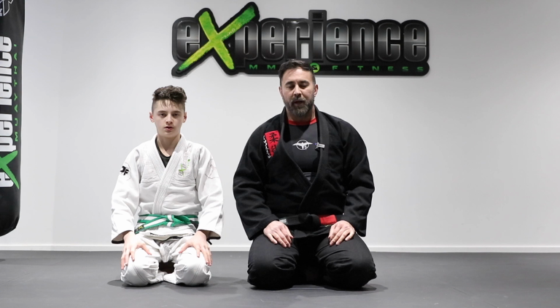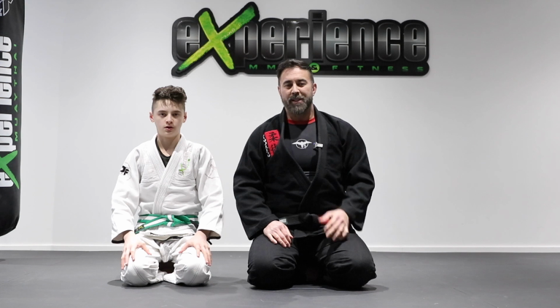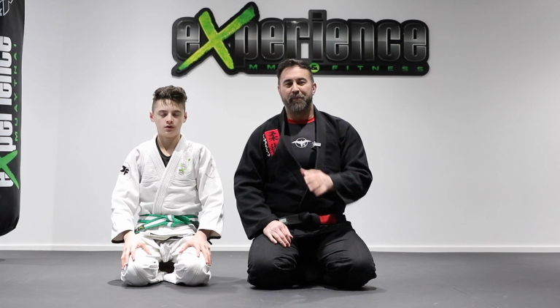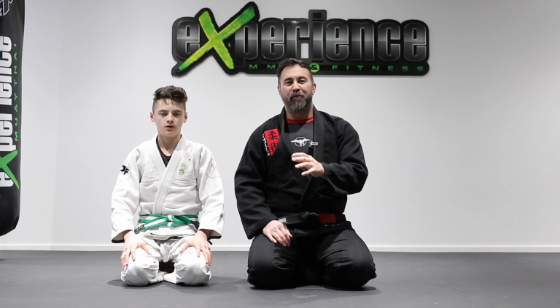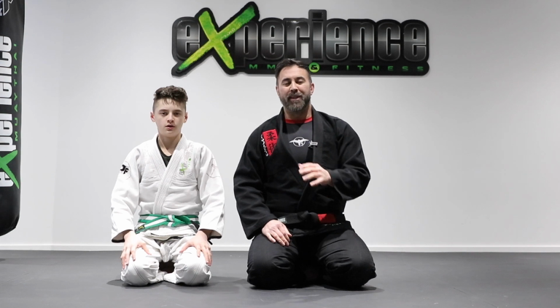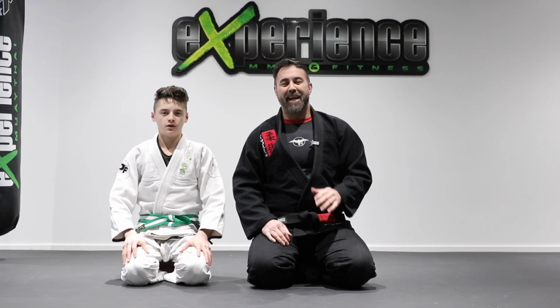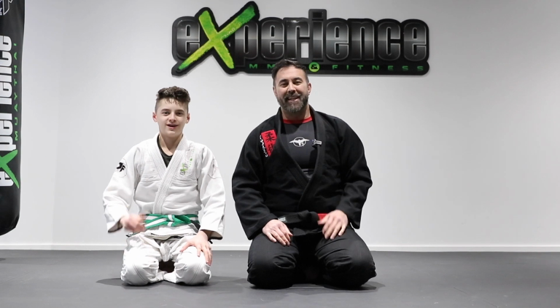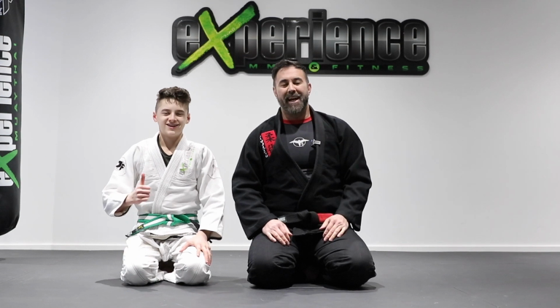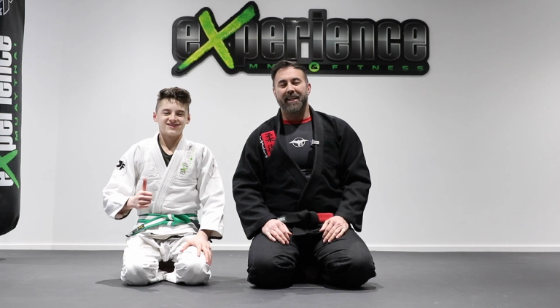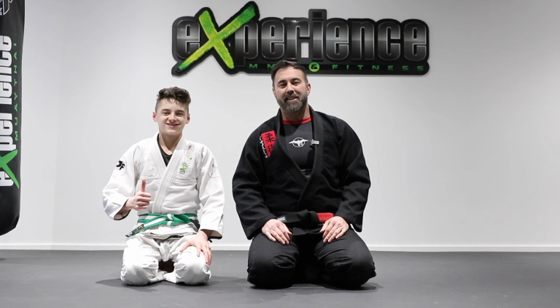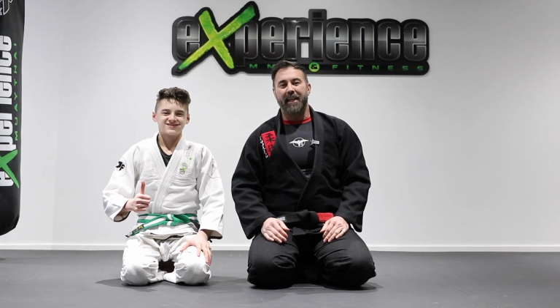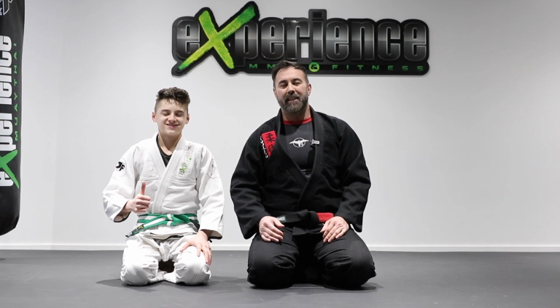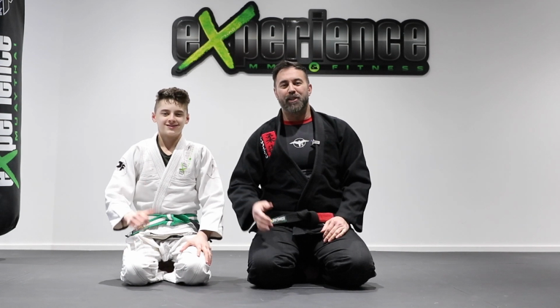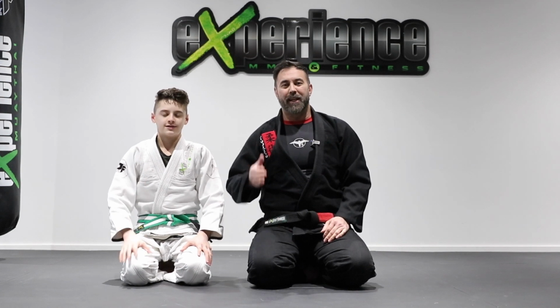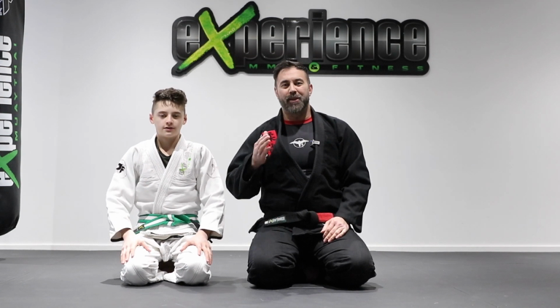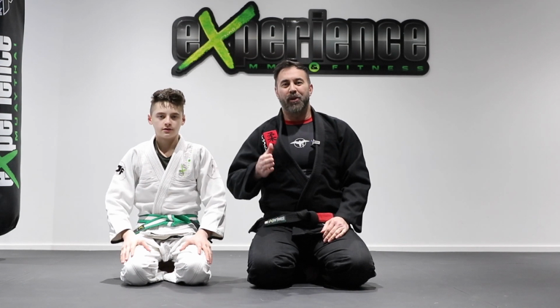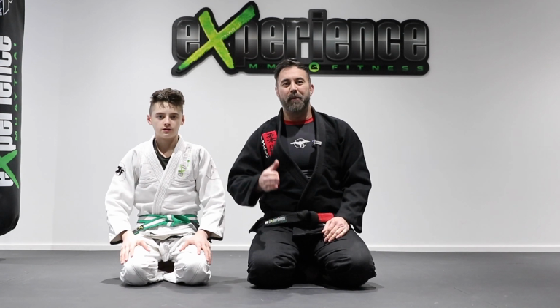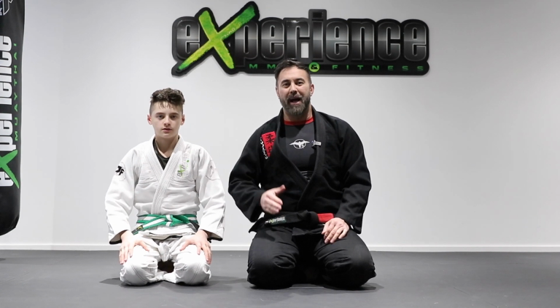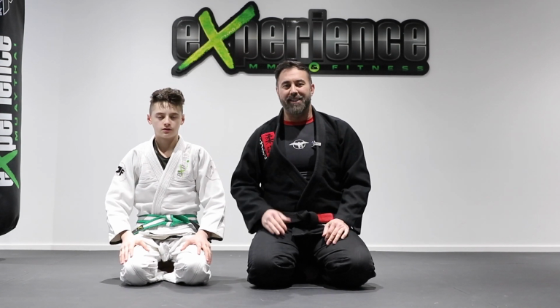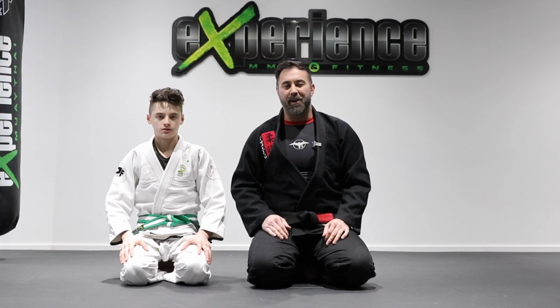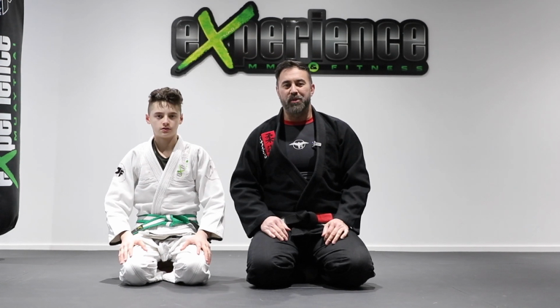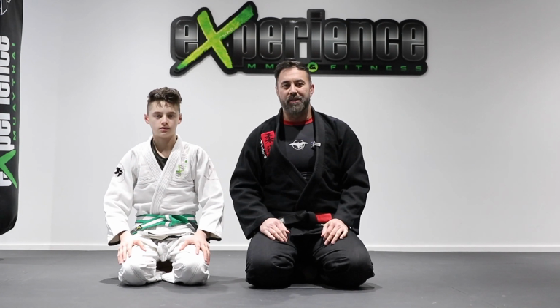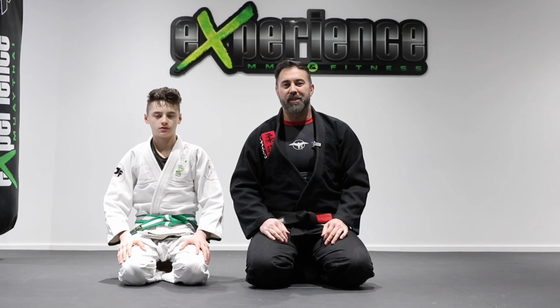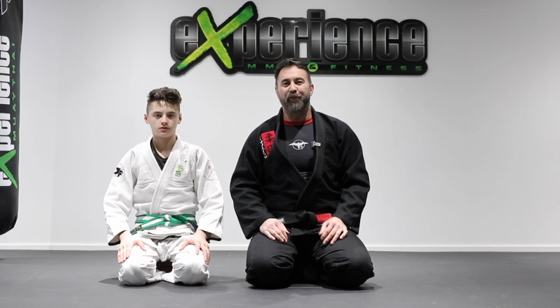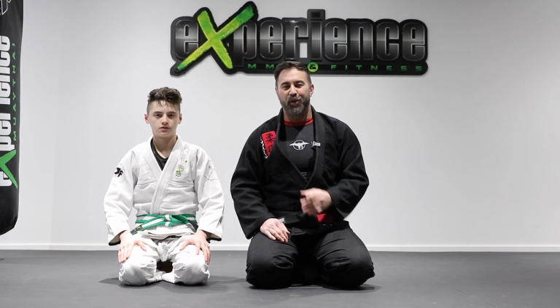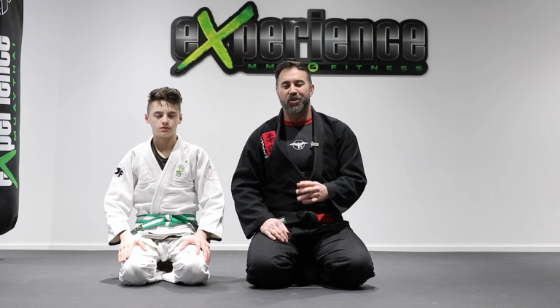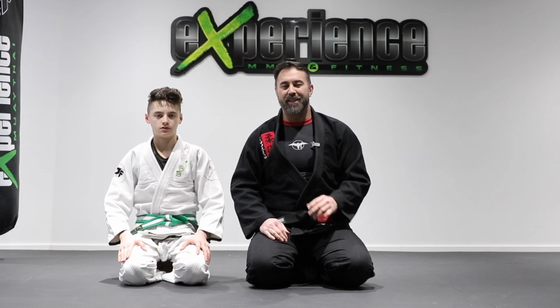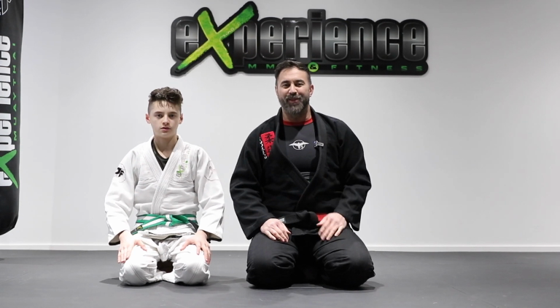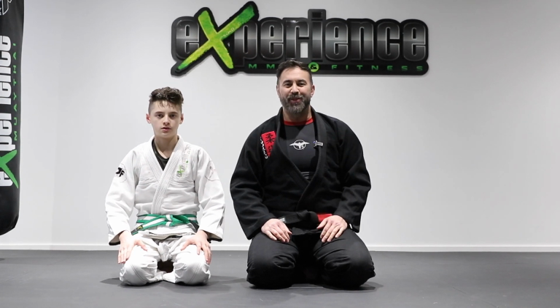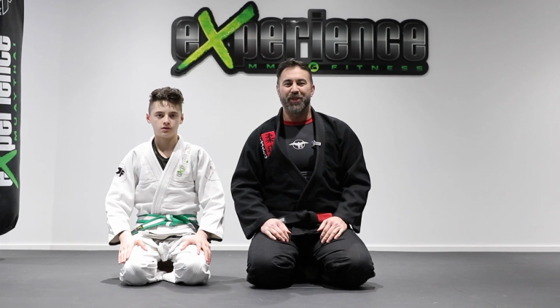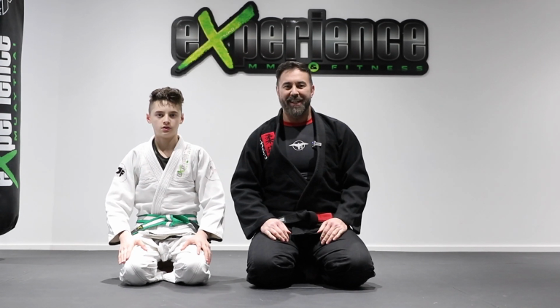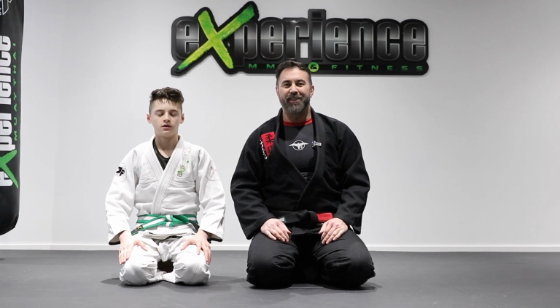Hey, what's up everyone? Danny and Alex. Today, let's look at some guard passing options for your jiu-jitsu. So check it out.